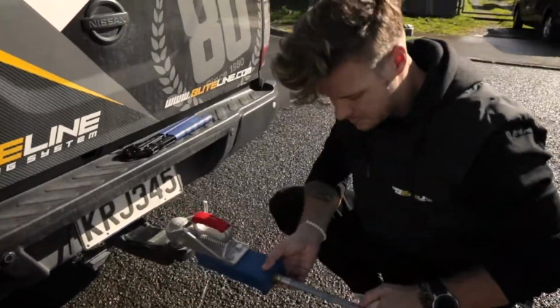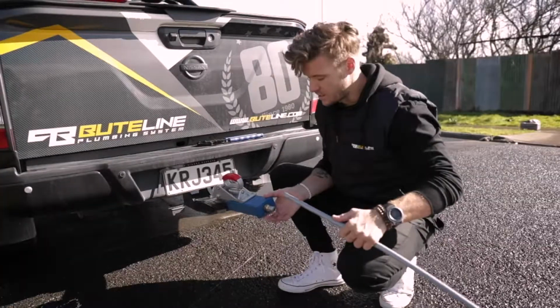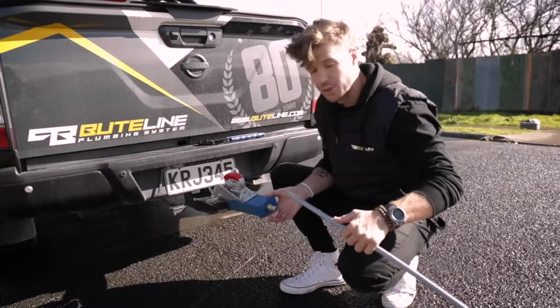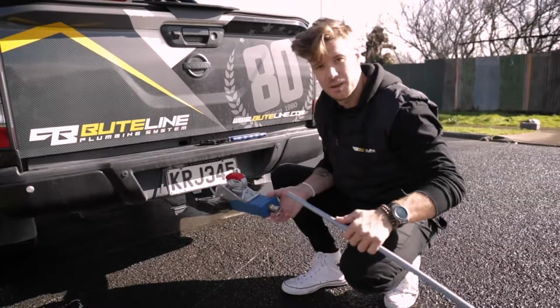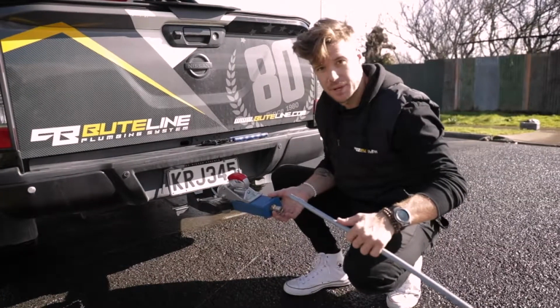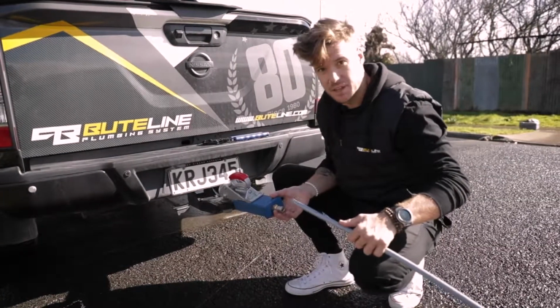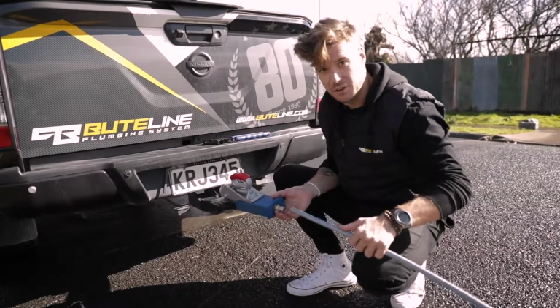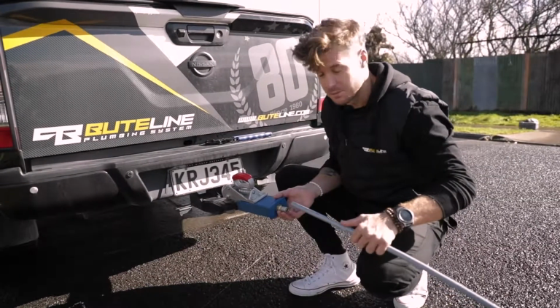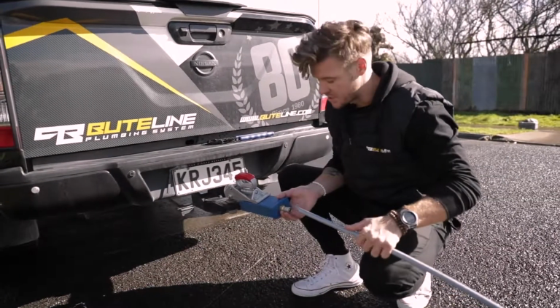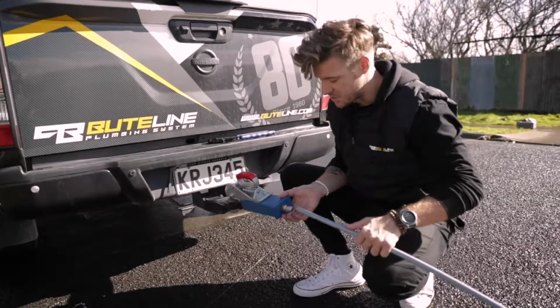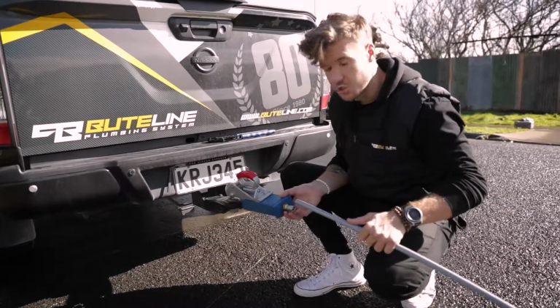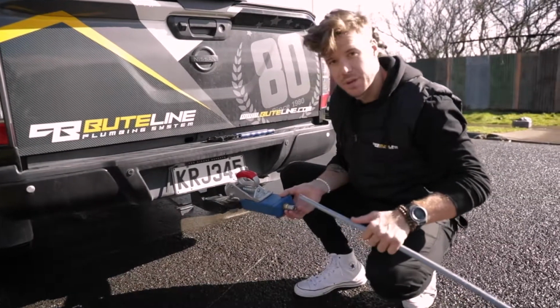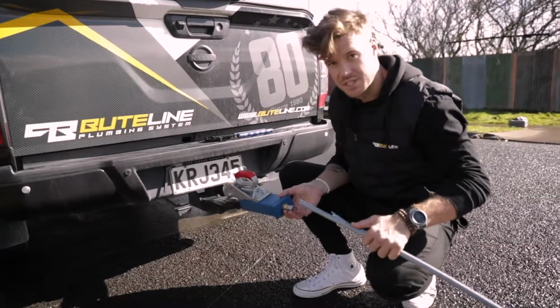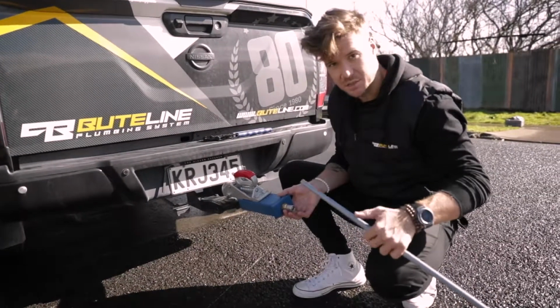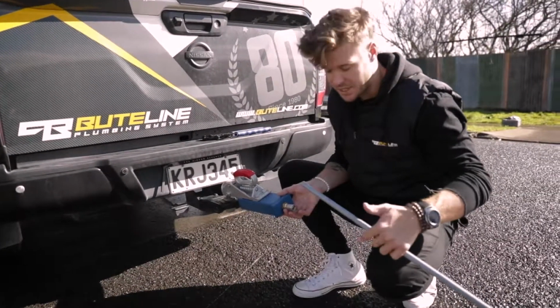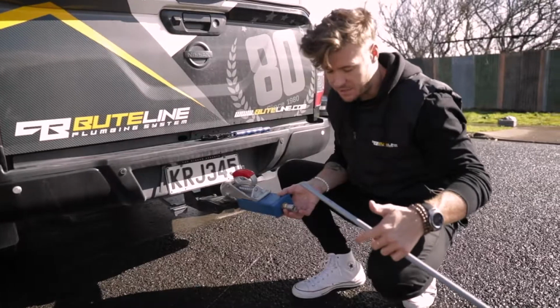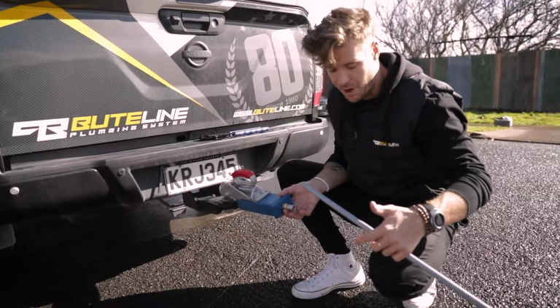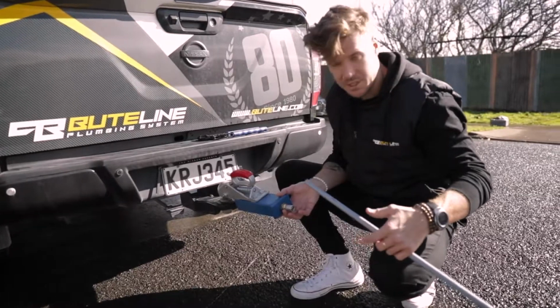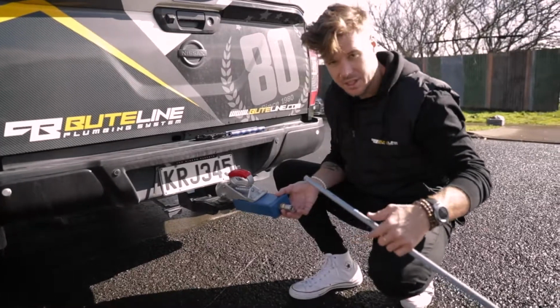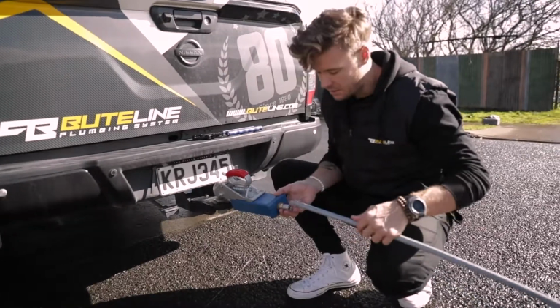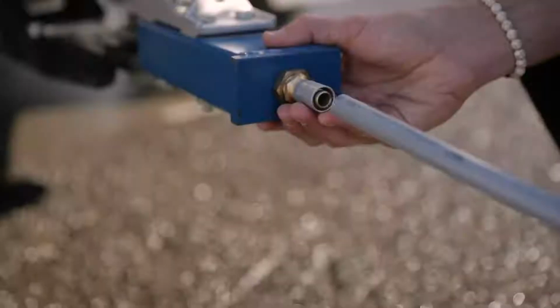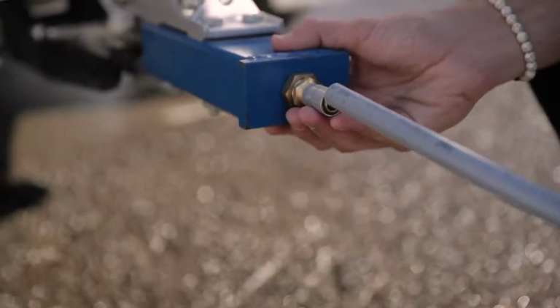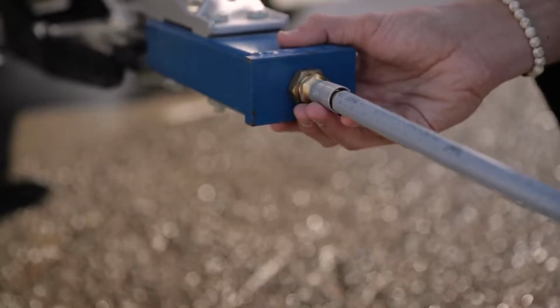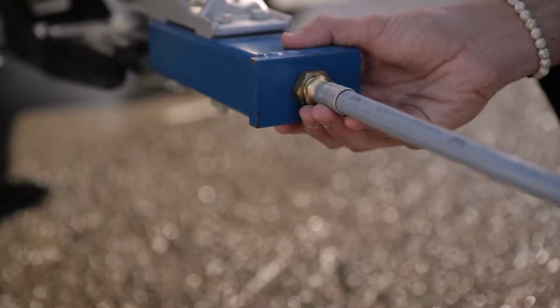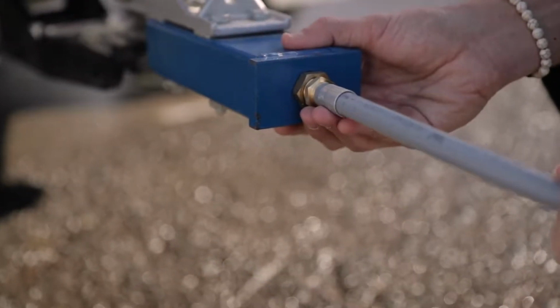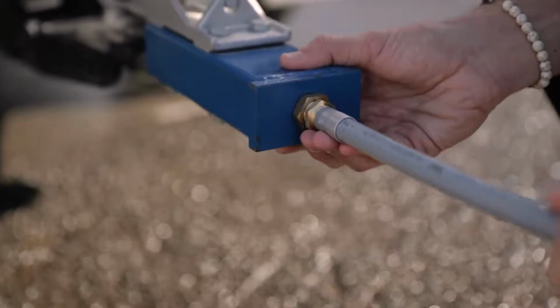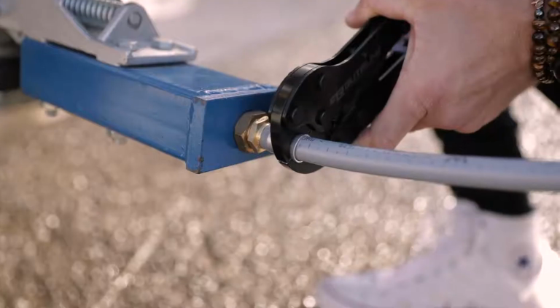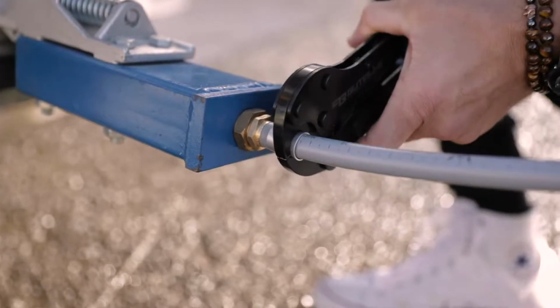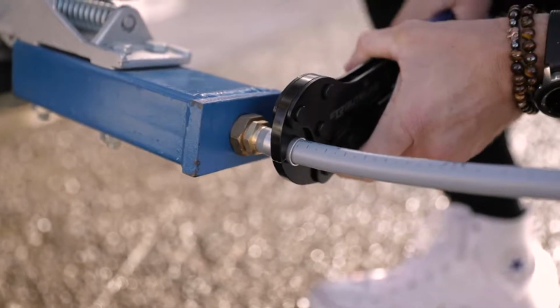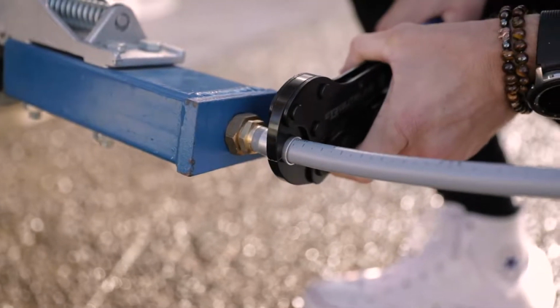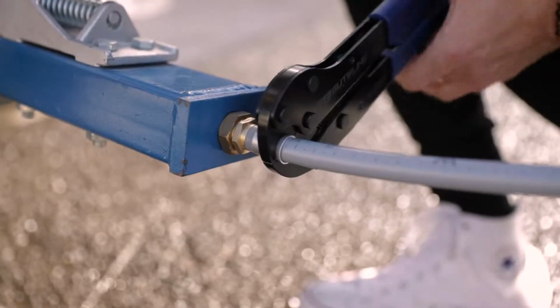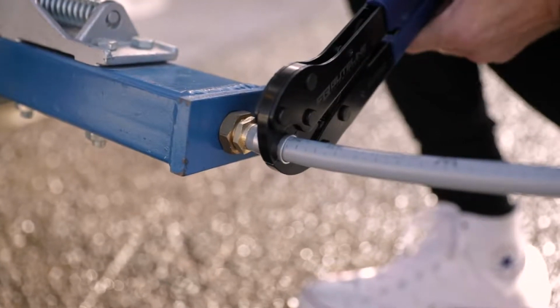The Buteline and Pixline crimp system is super easy. Simply cut the pipe to length, push it in, and crimp.